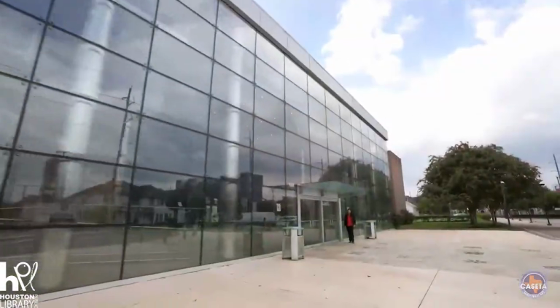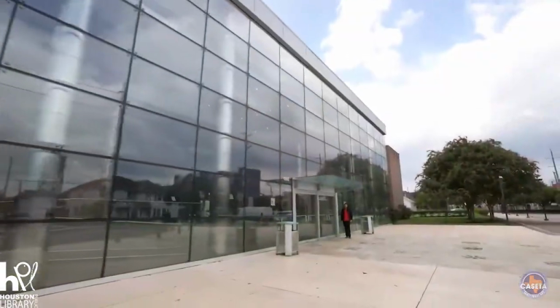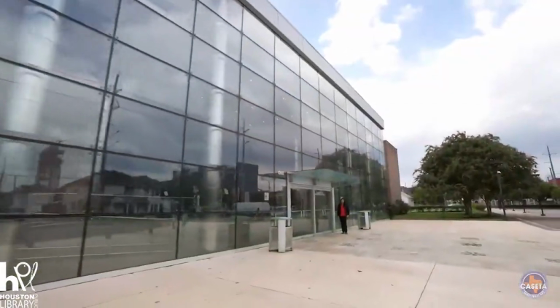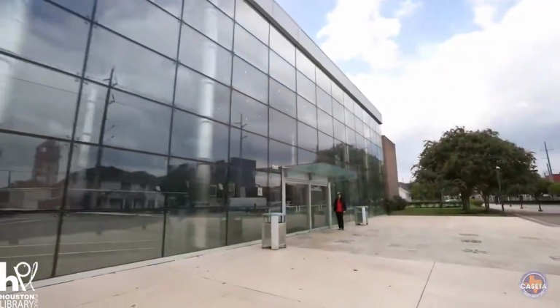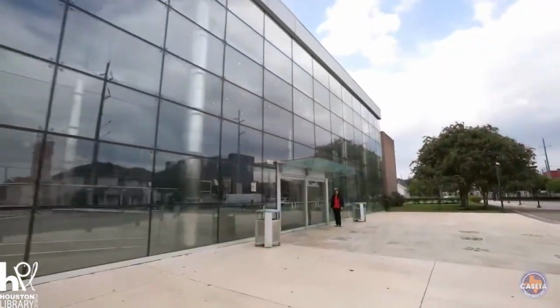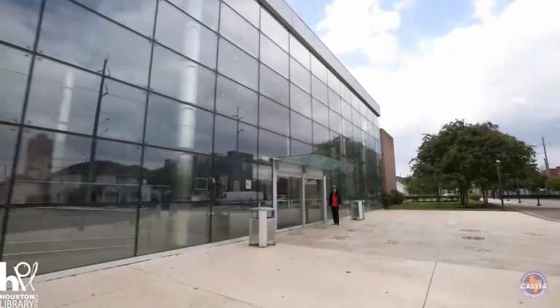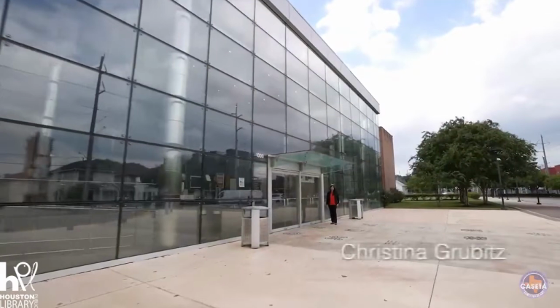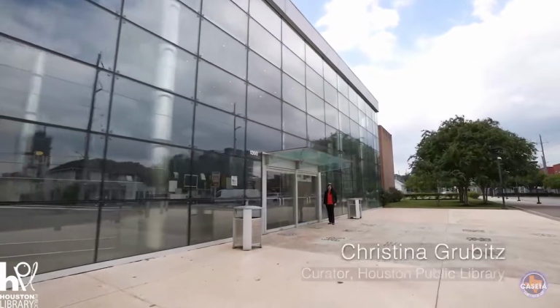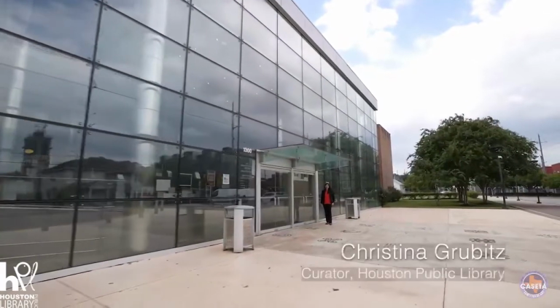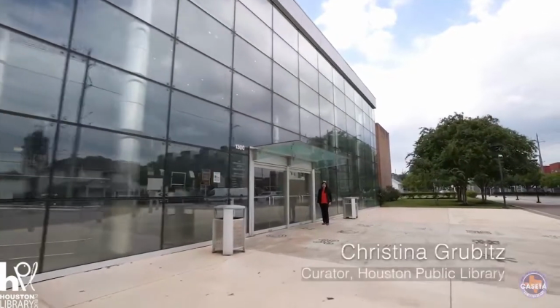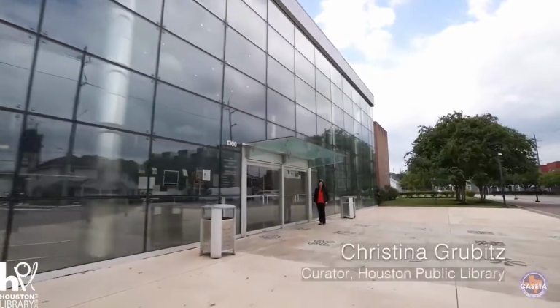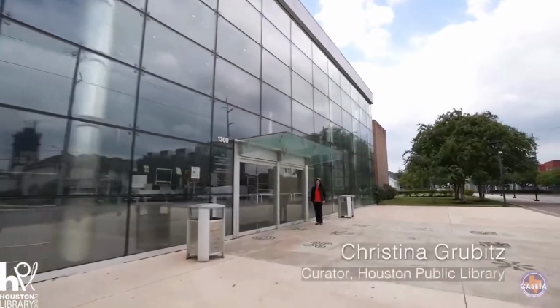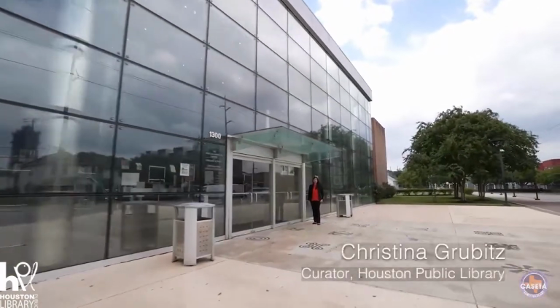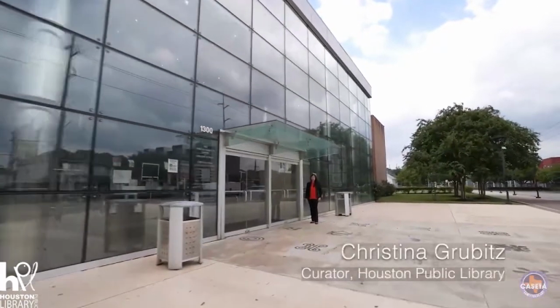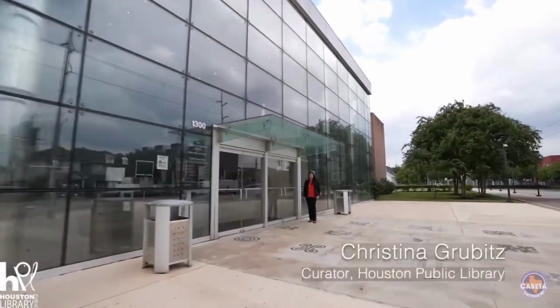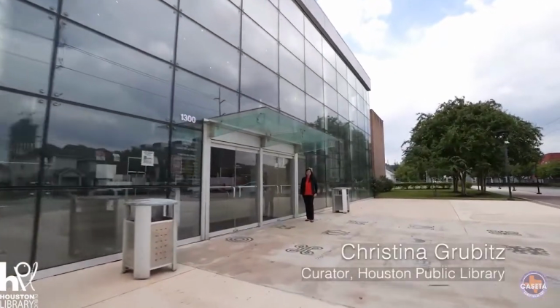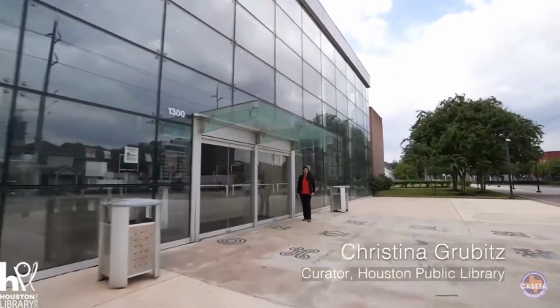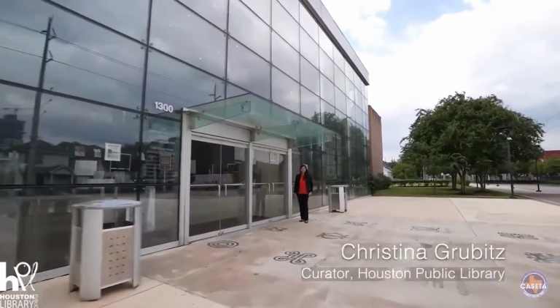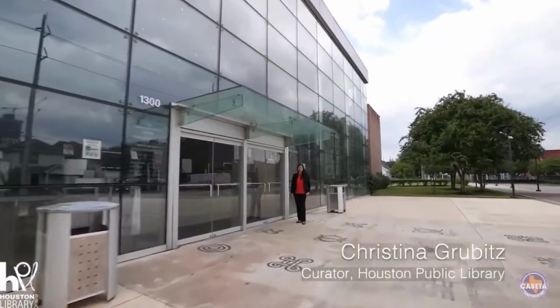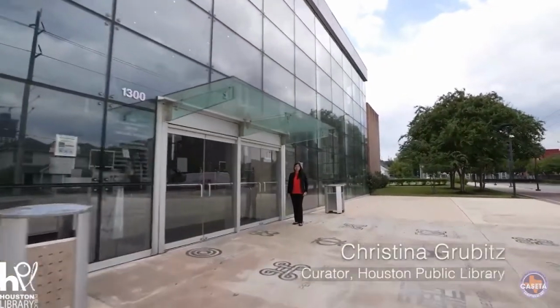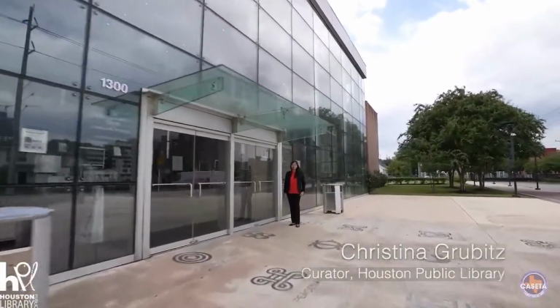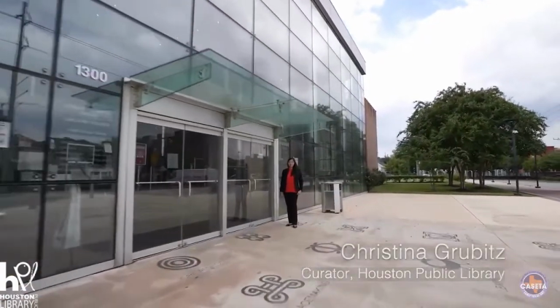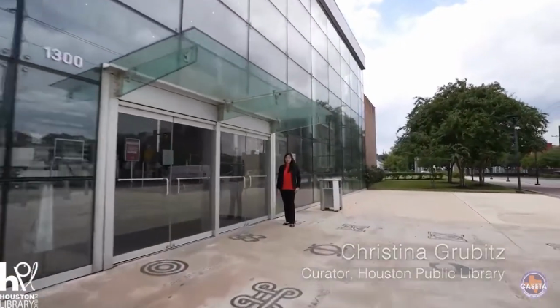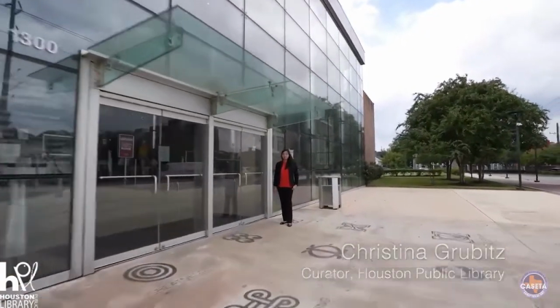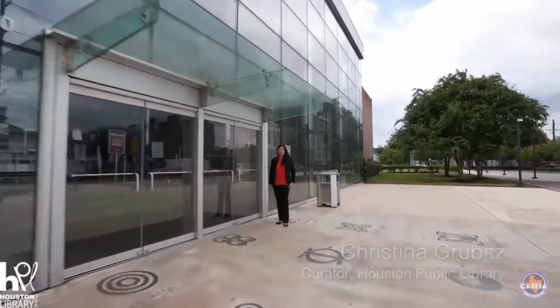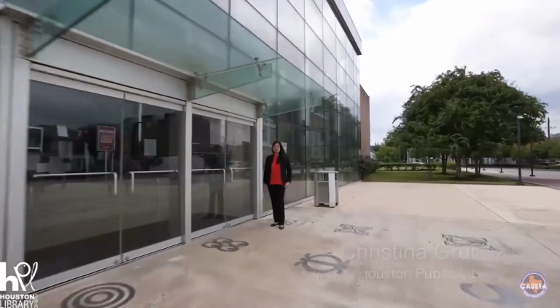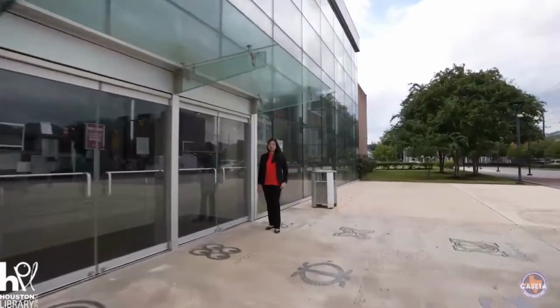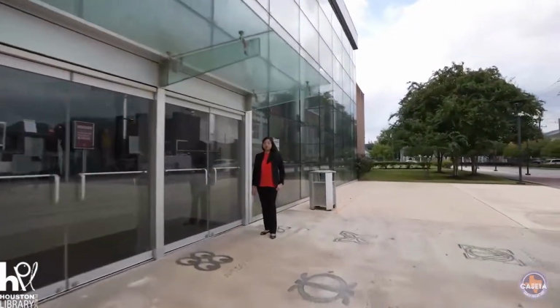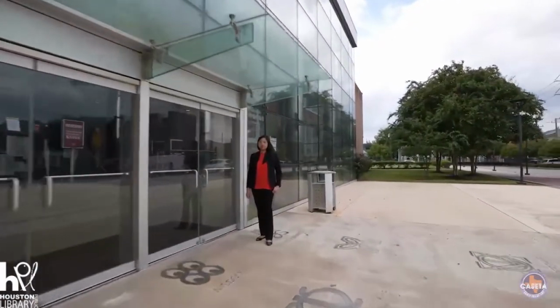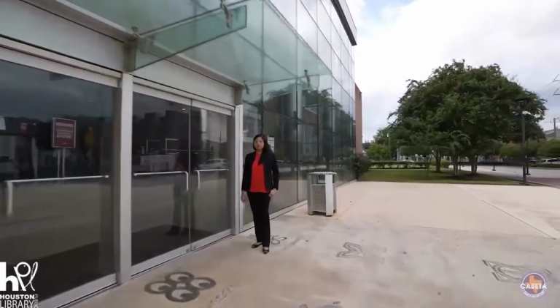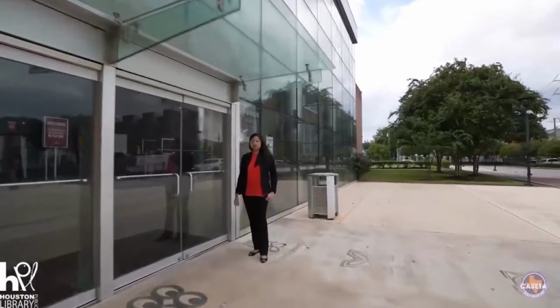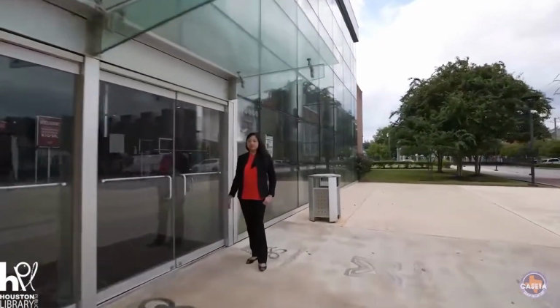Hi, I'm Kristina Grubitz and I'm the Curator for Houston Public Library. Welcome to the African American Library at the Gregory School.